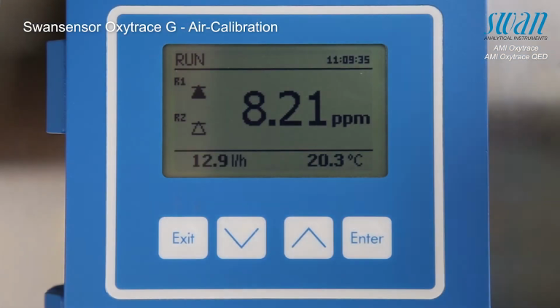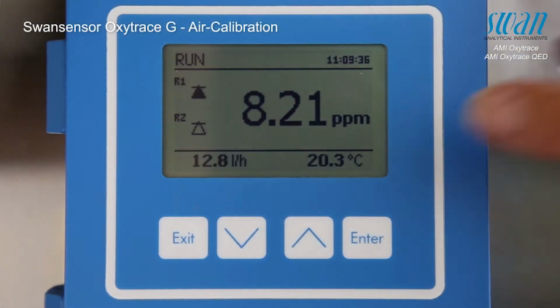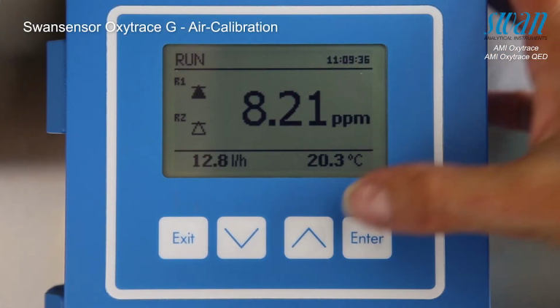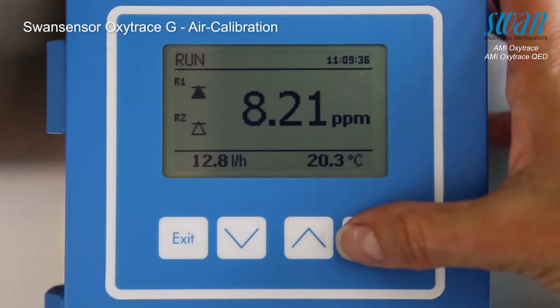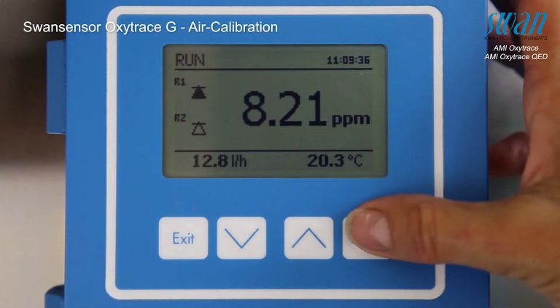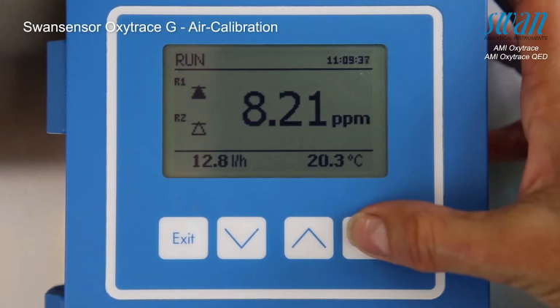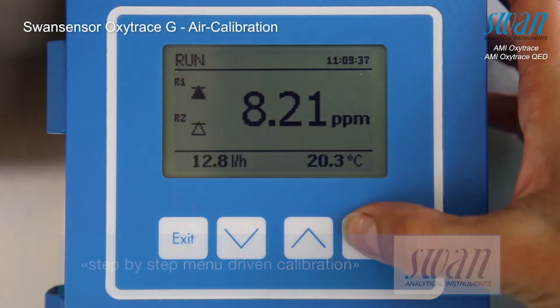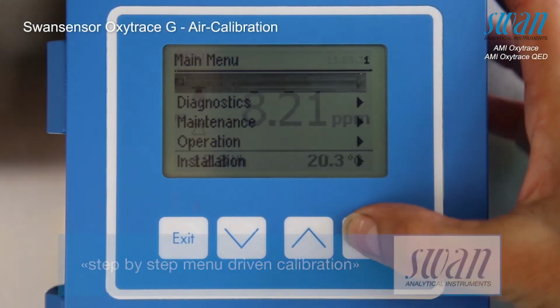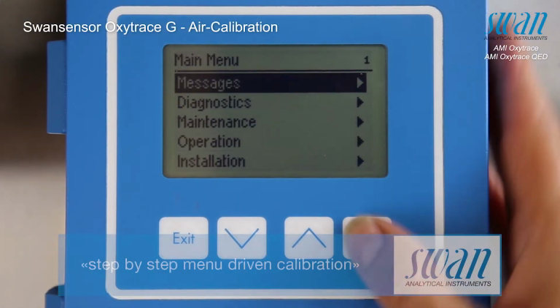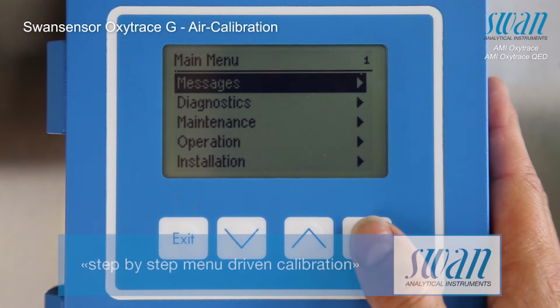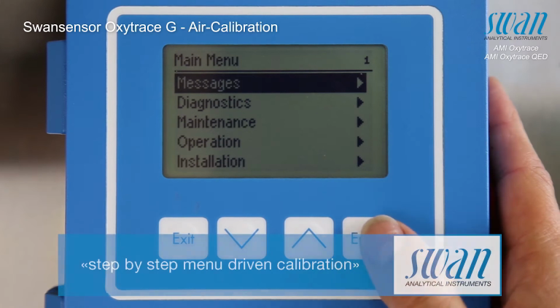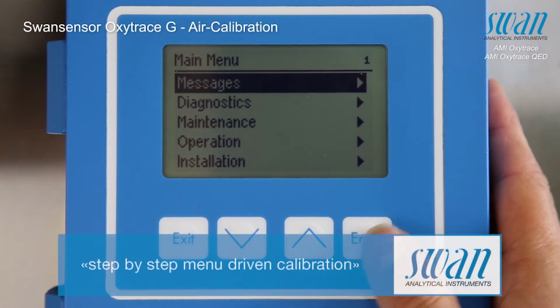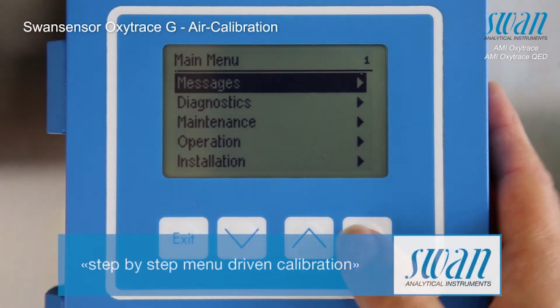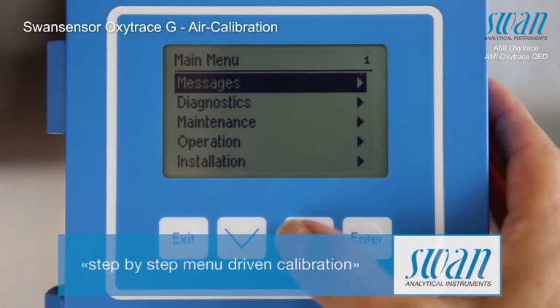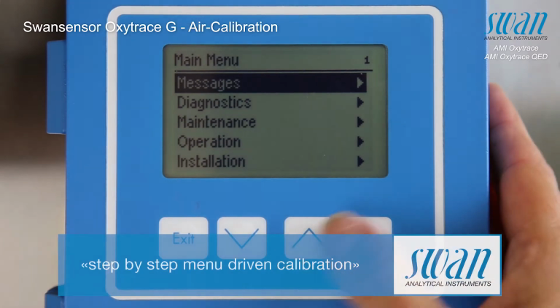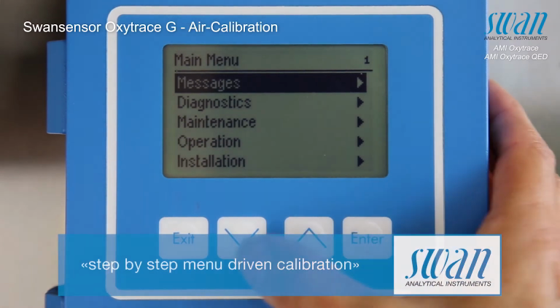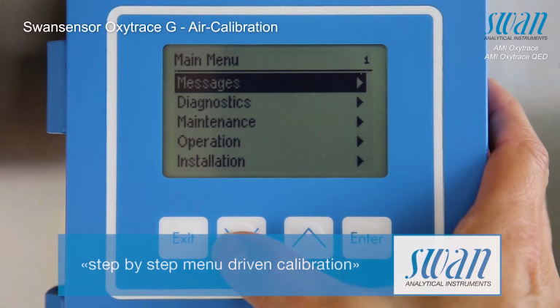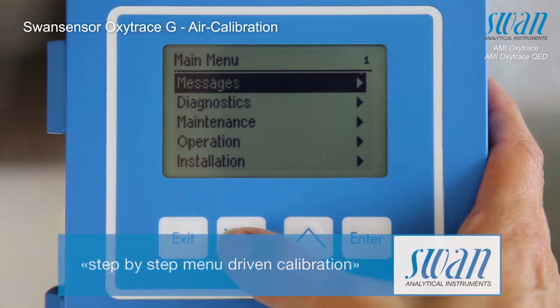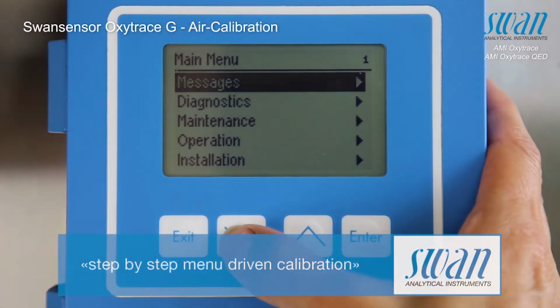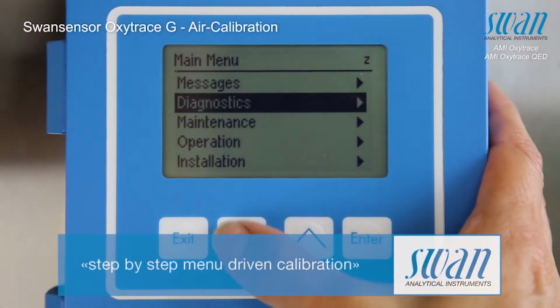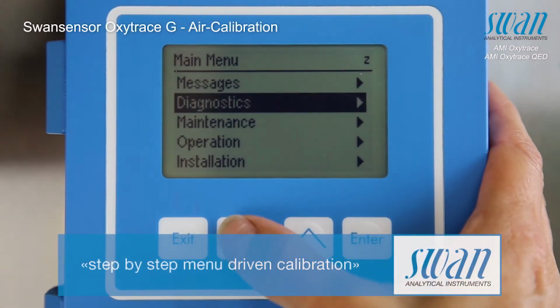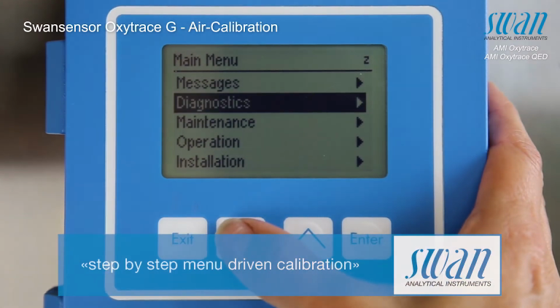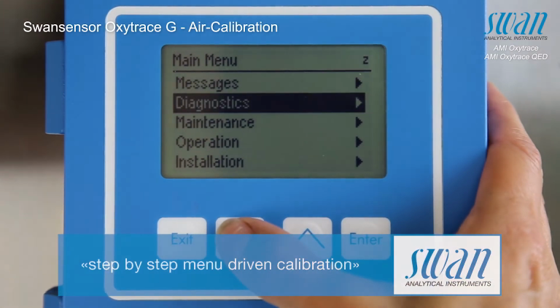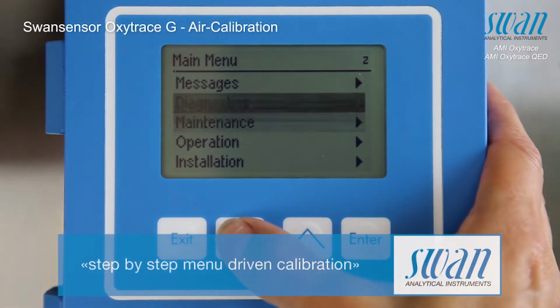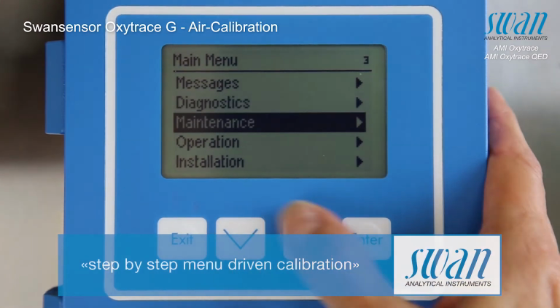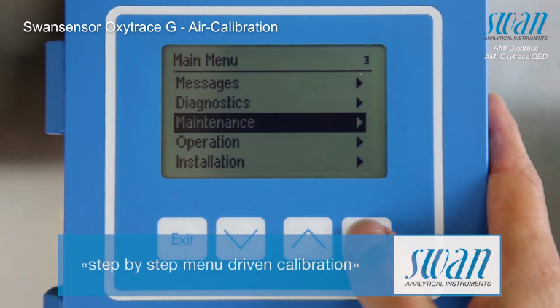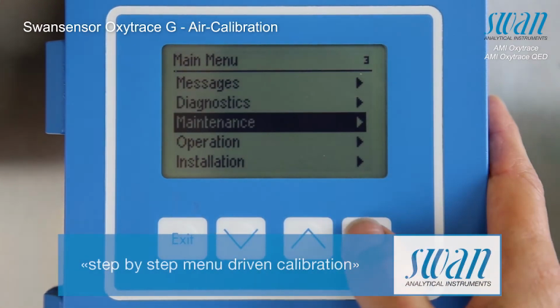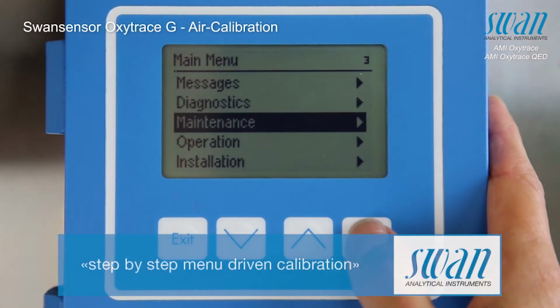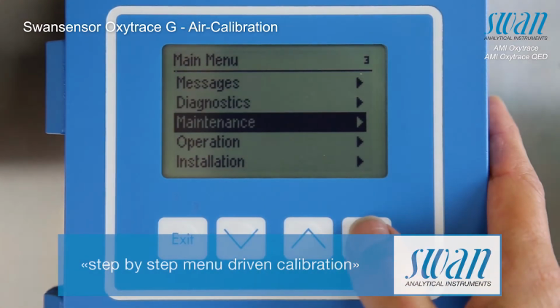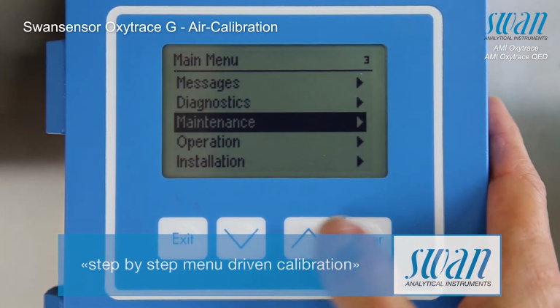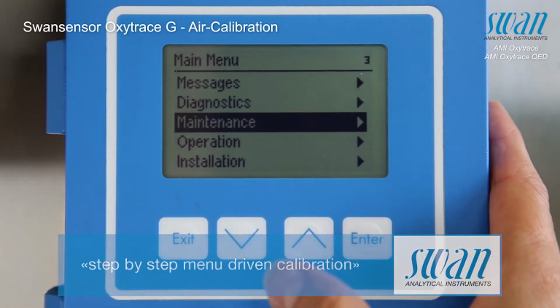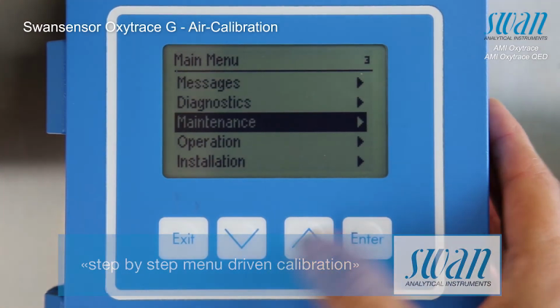The air calibration procedure is menu guided. Simply follow the instructions shown on the display.